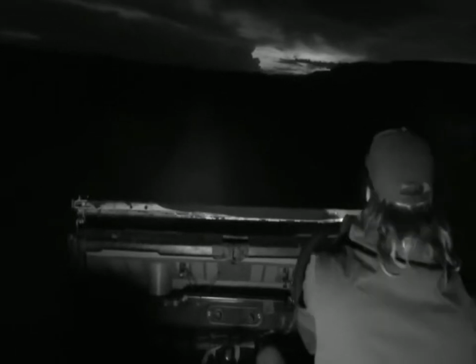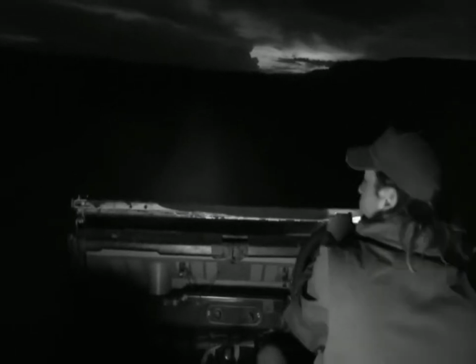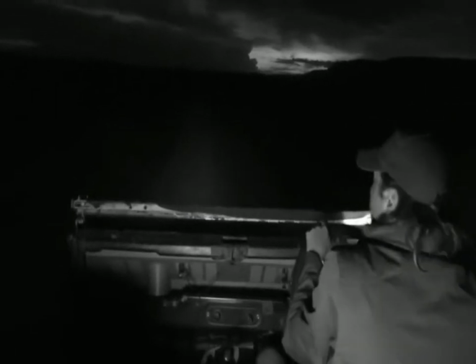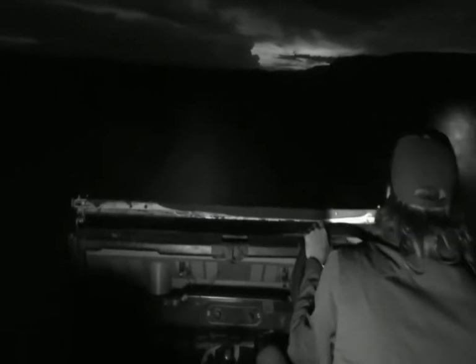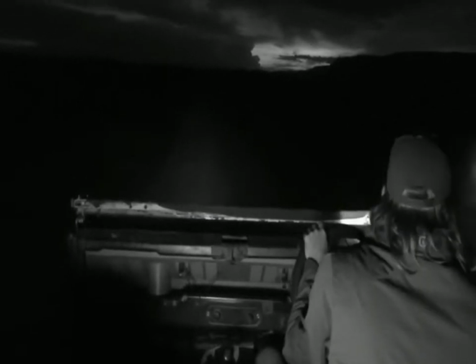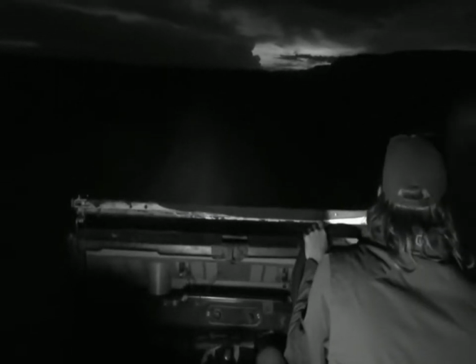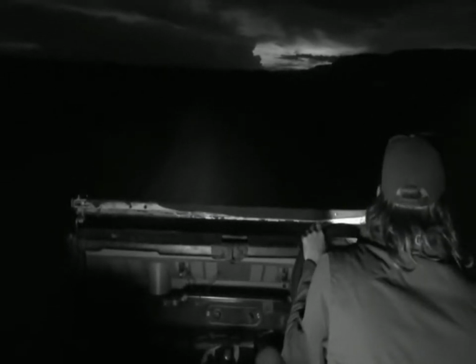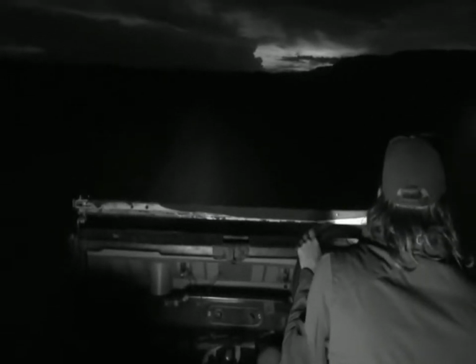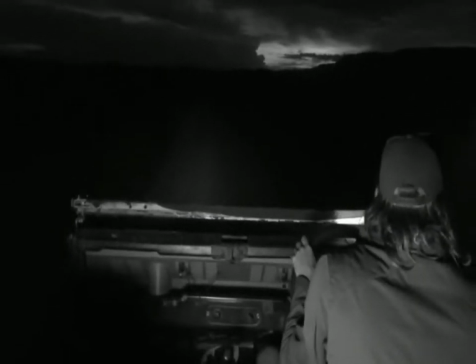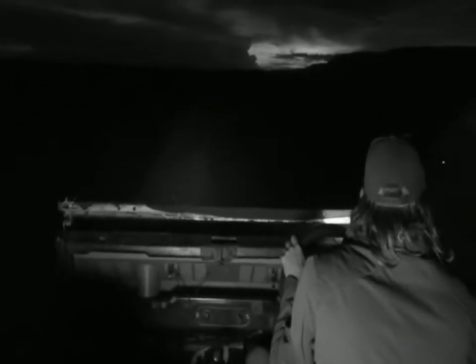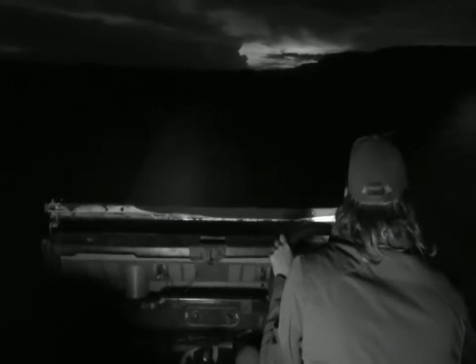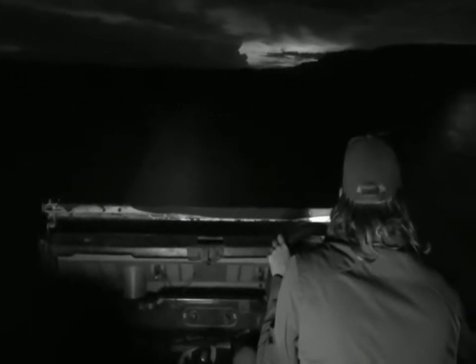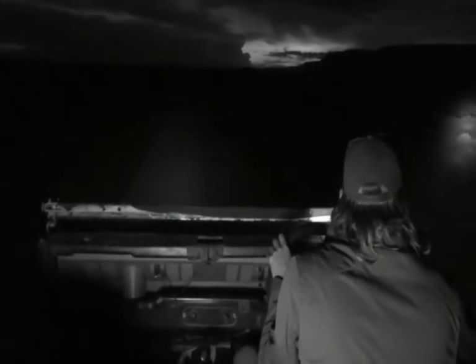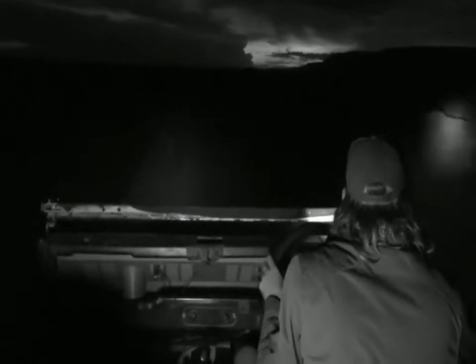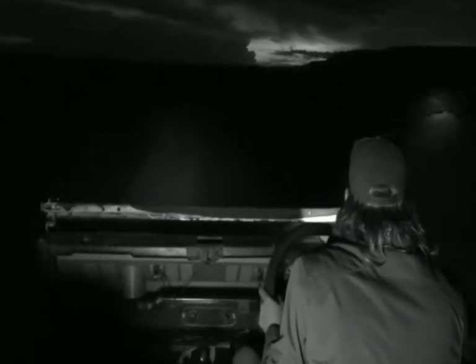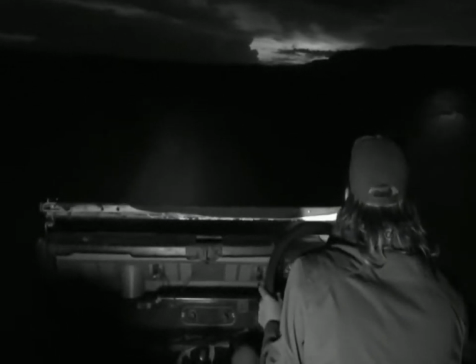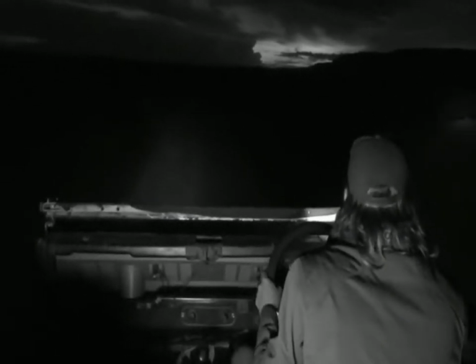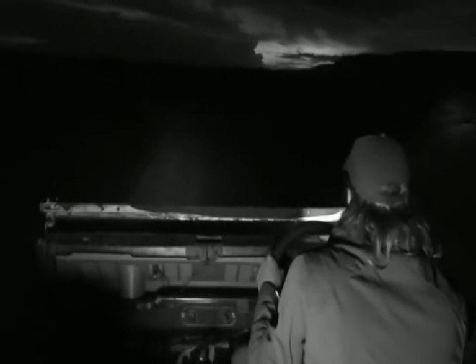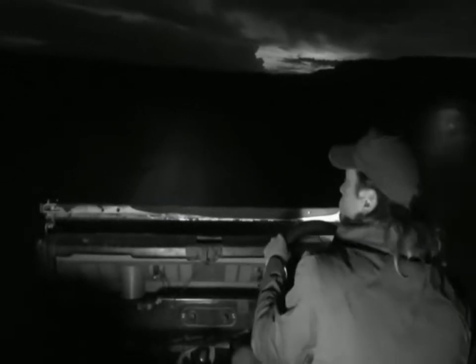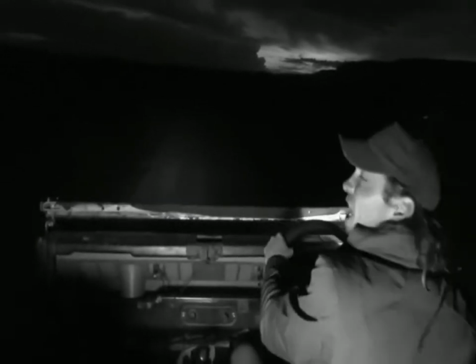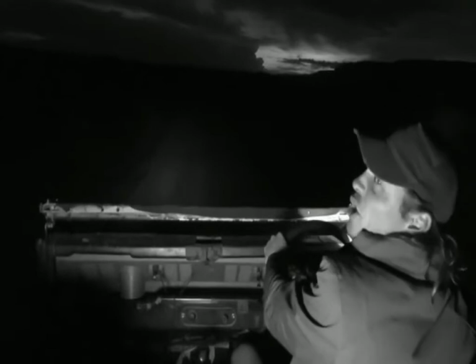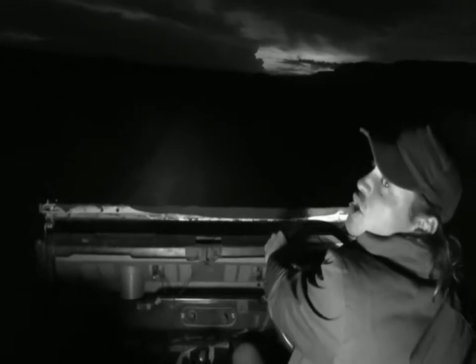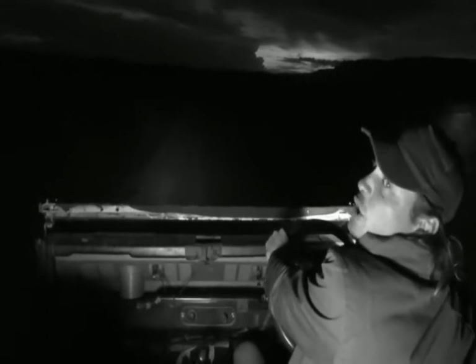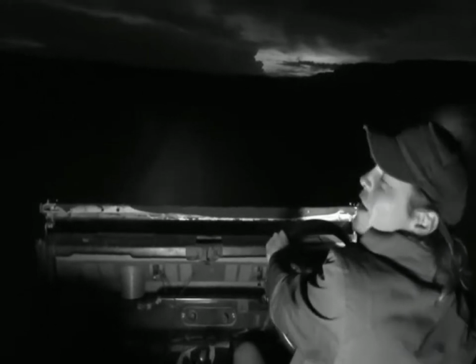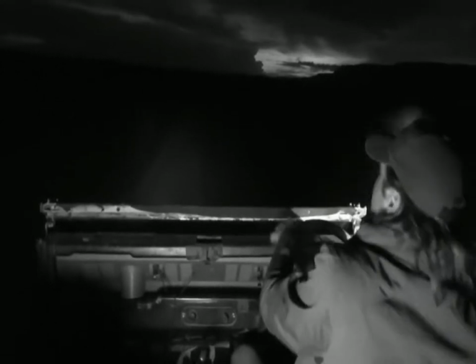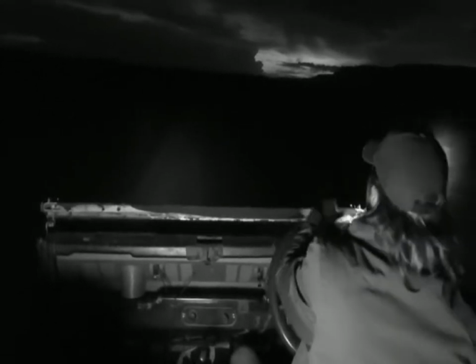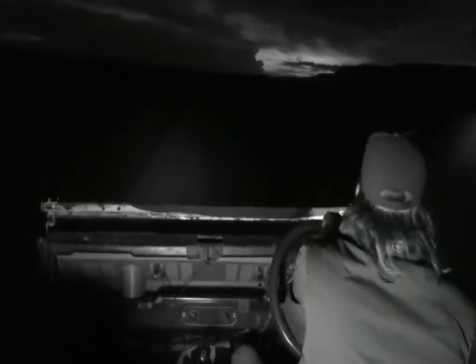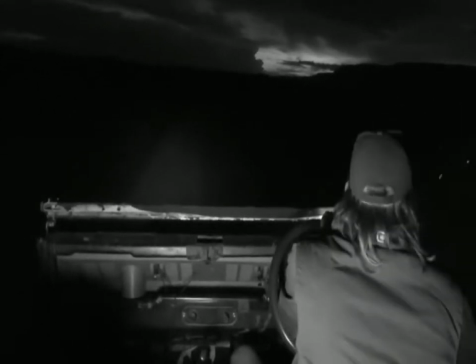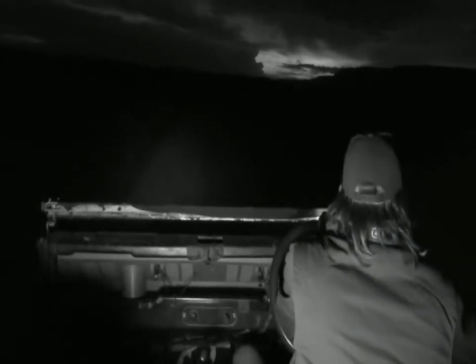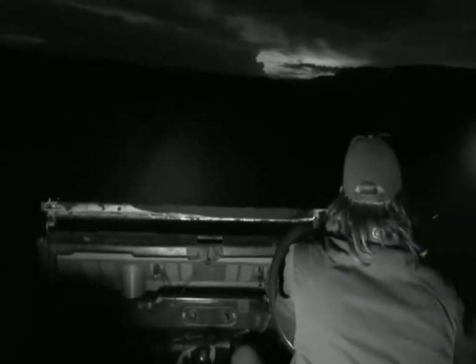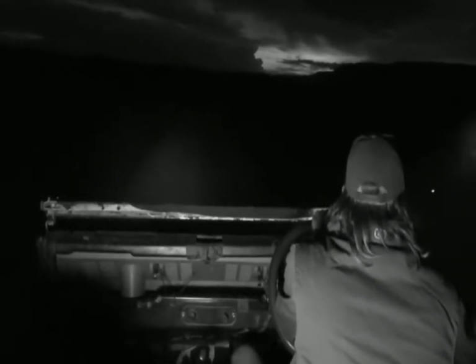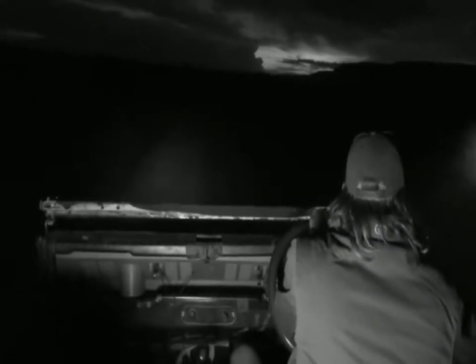Welcome back. Ferg and I are on the search for some of the smaller nocturnal animals in the Marat.